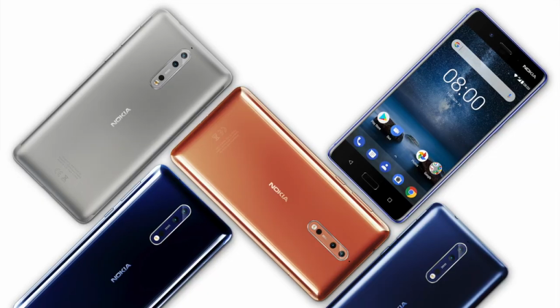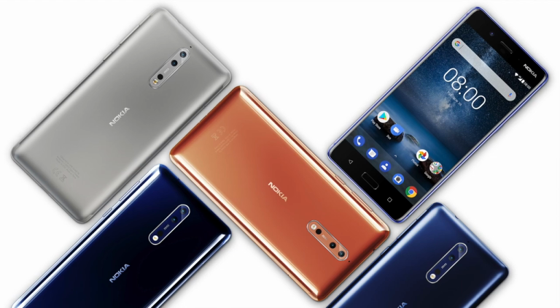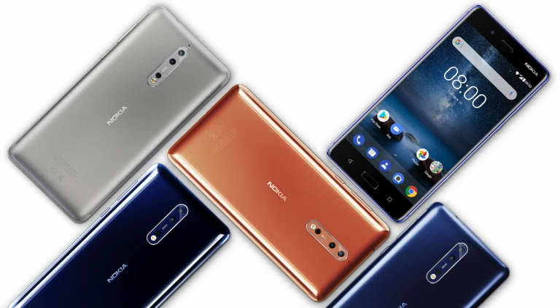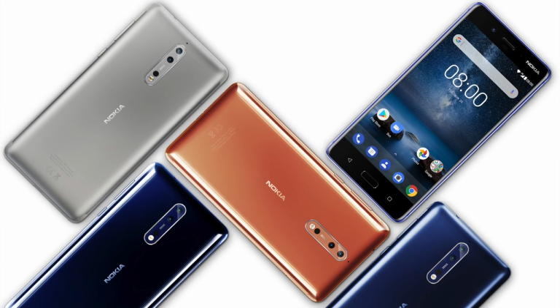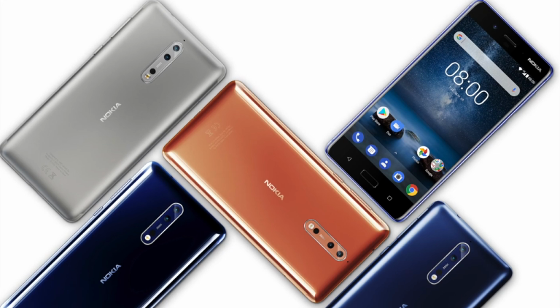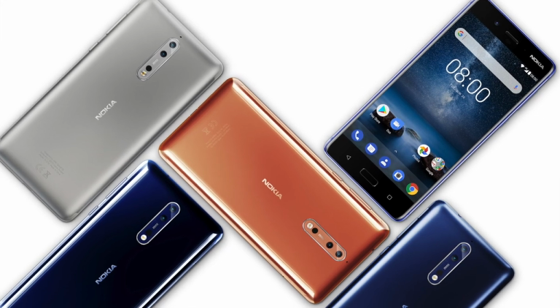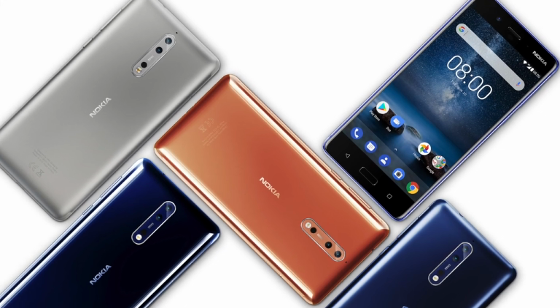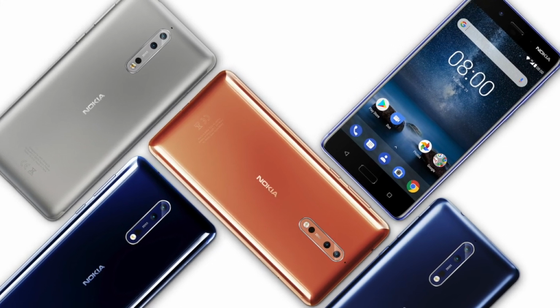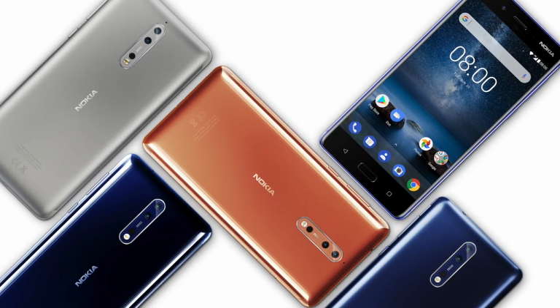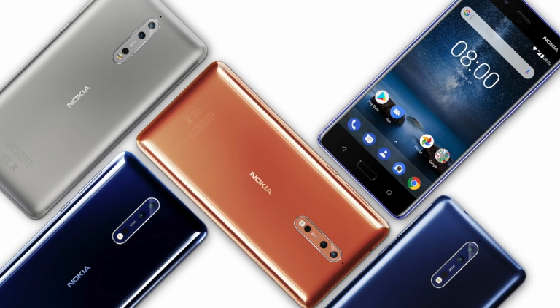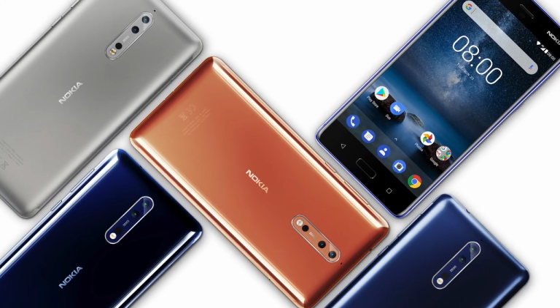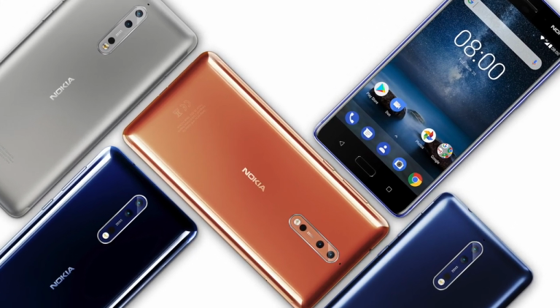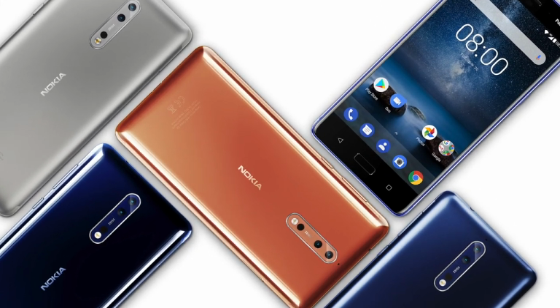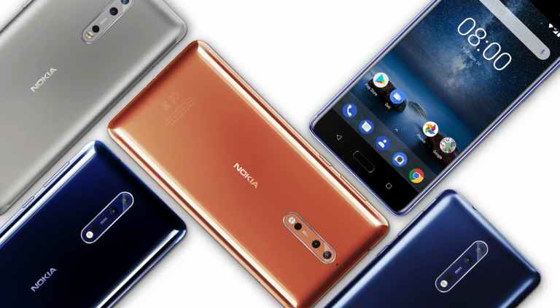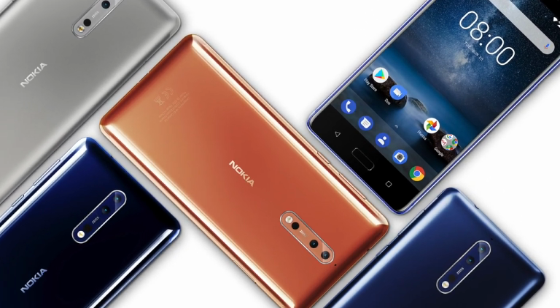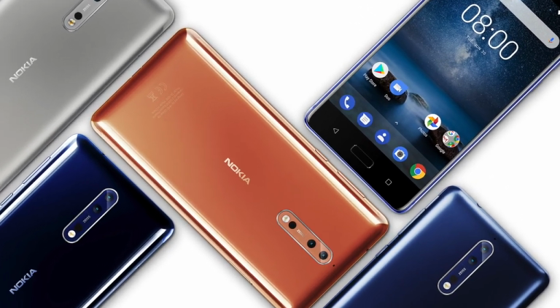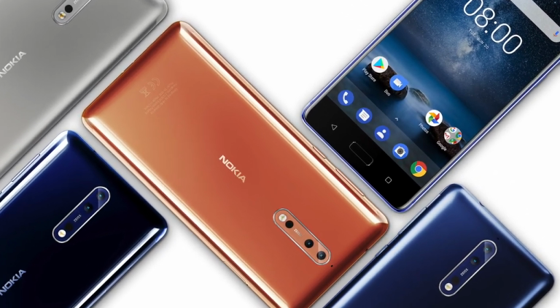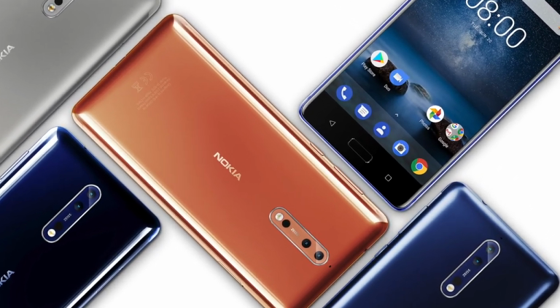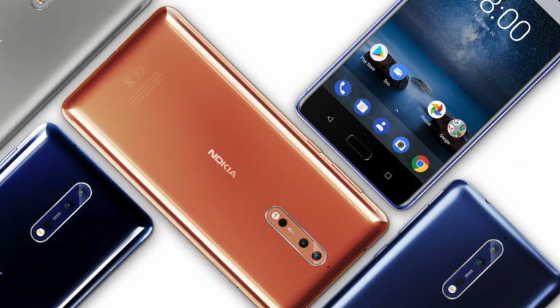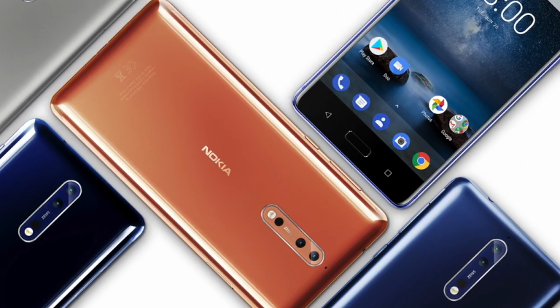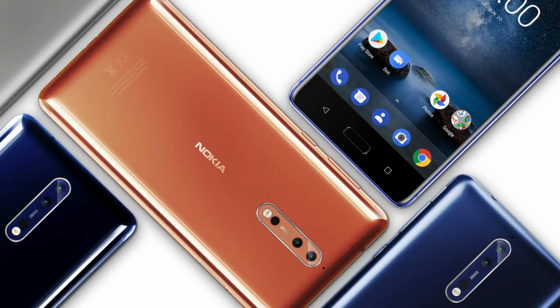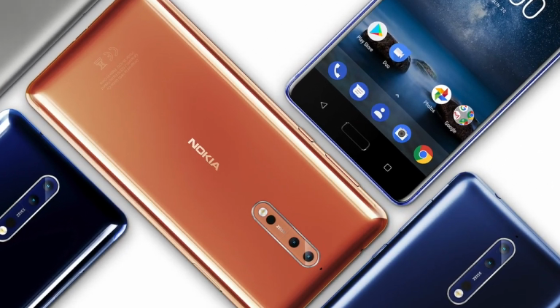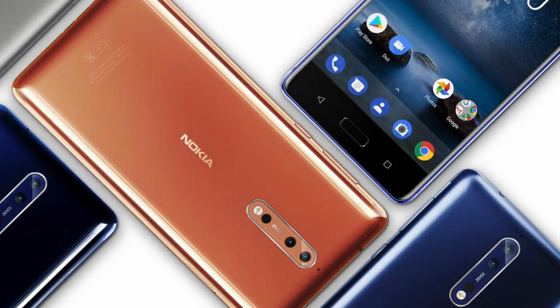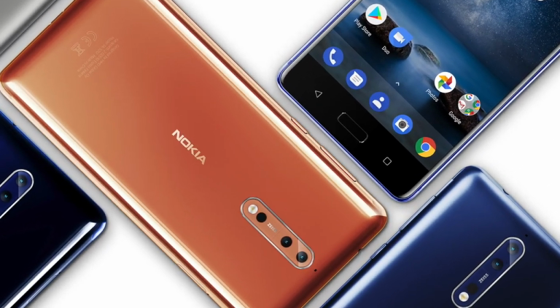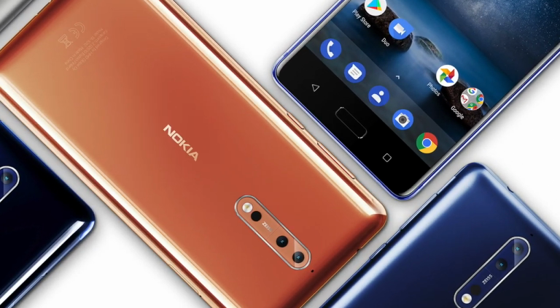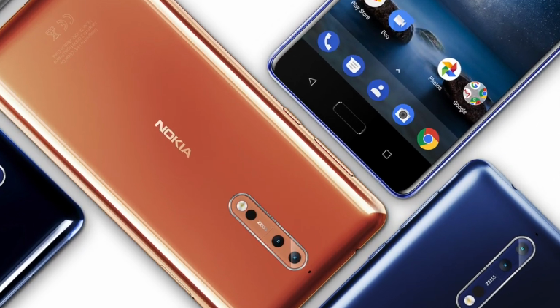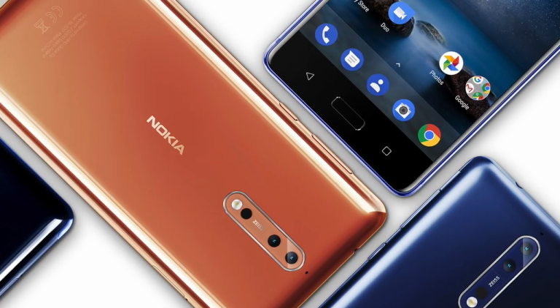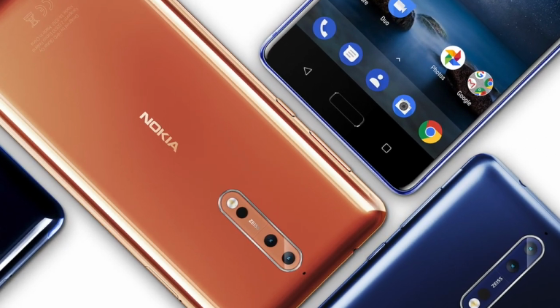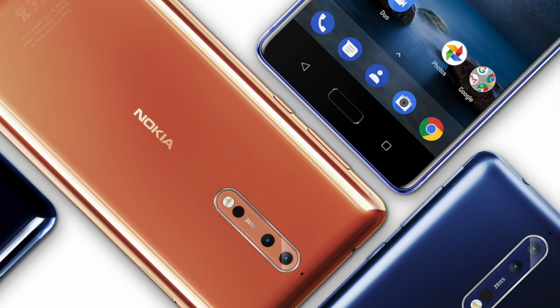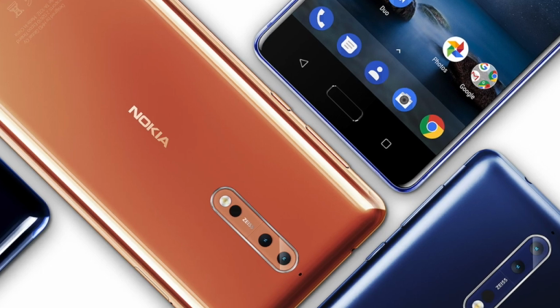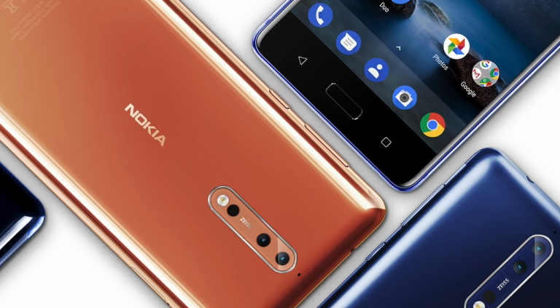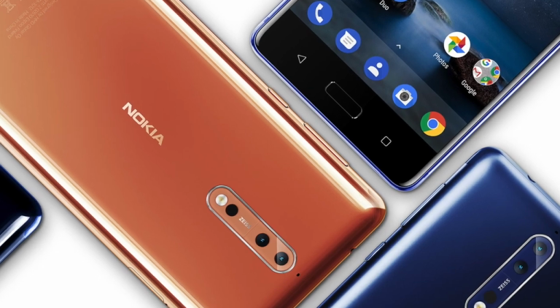HMD Global has announced the Nokia 8, running Android of course, with a unibody aluminium design available in black, blue, silver and copper.